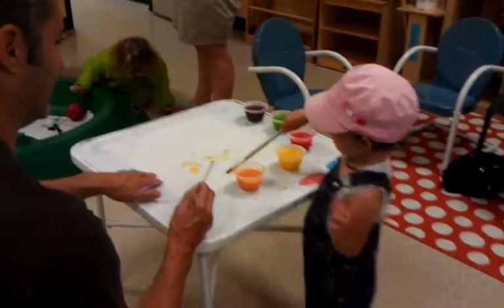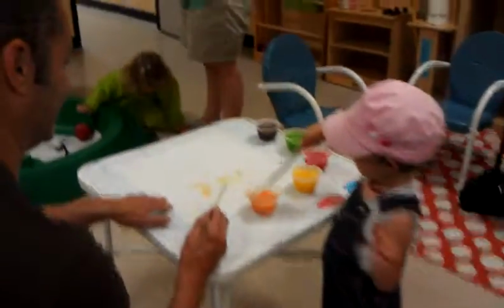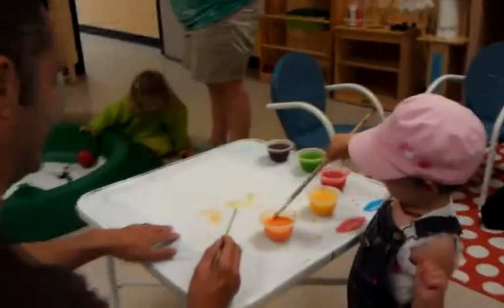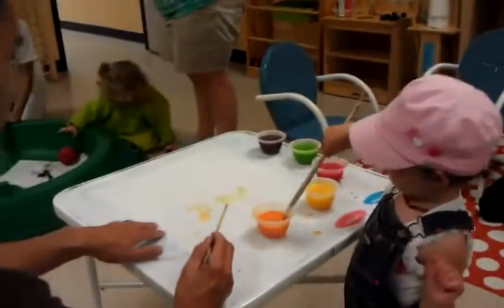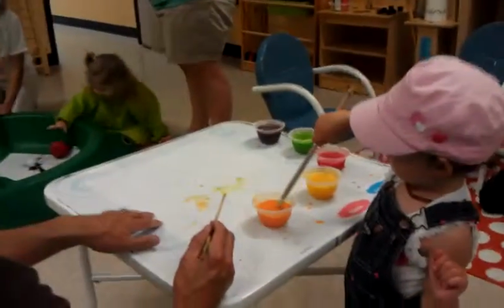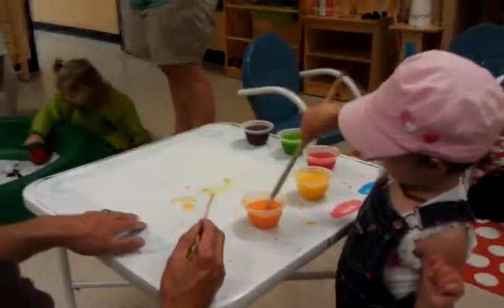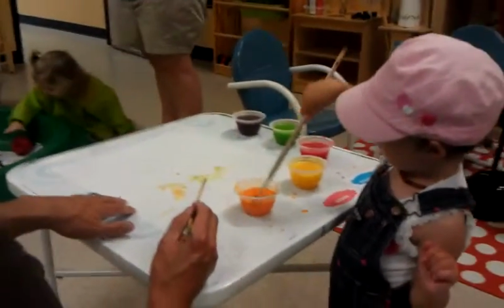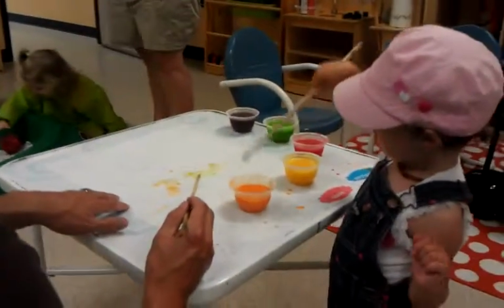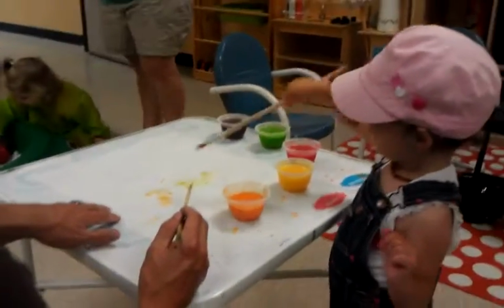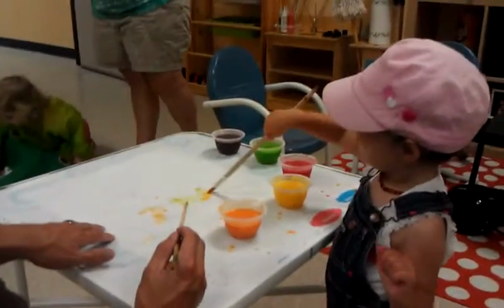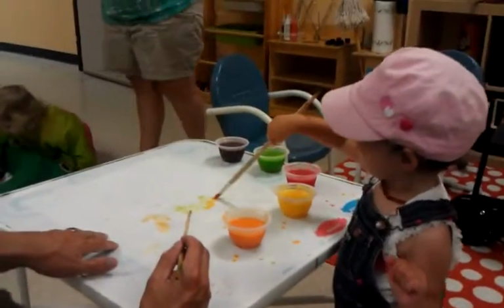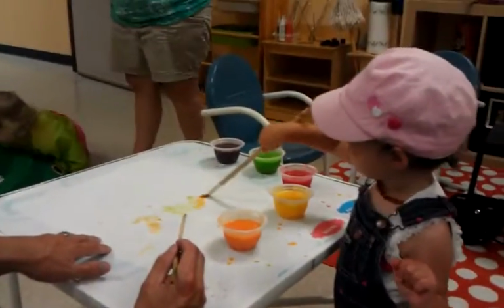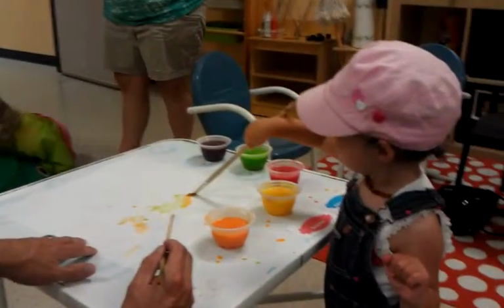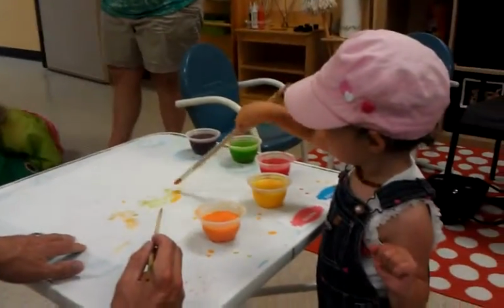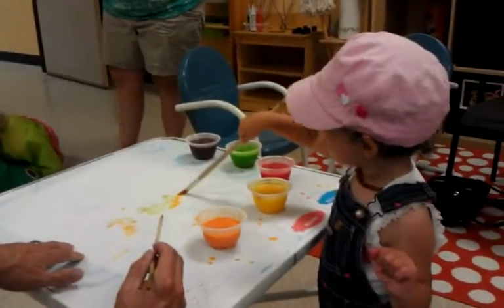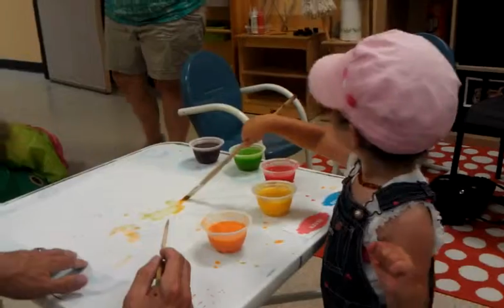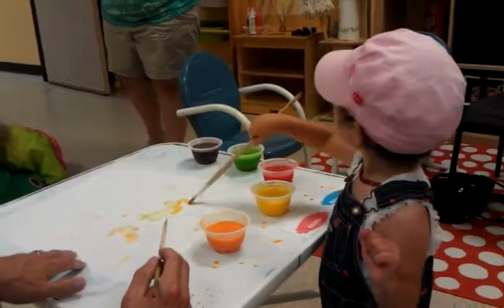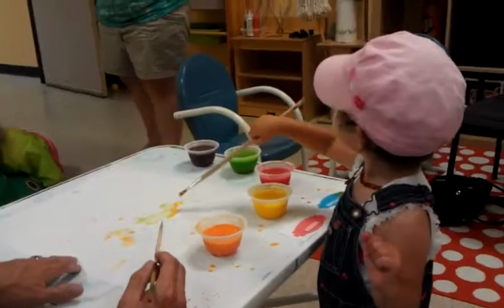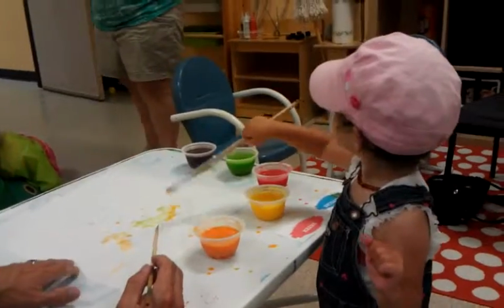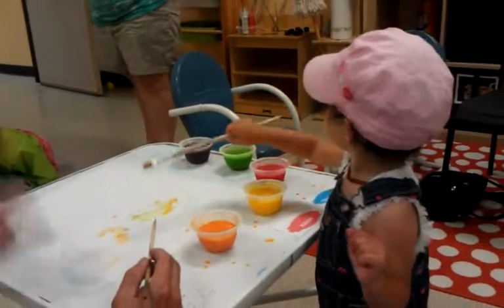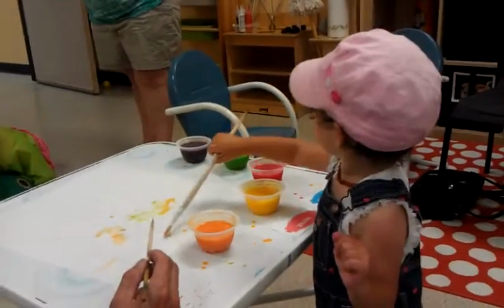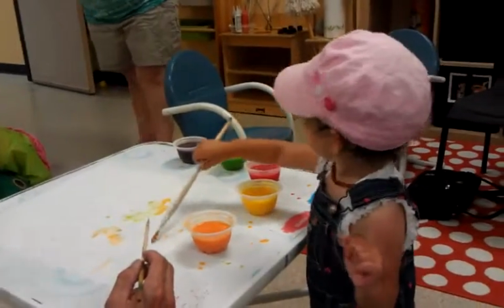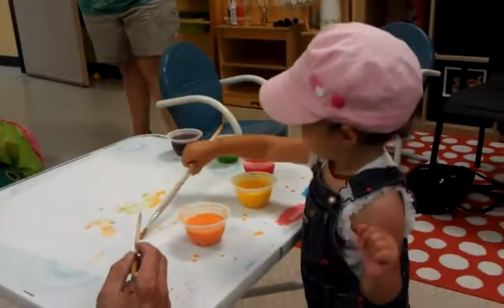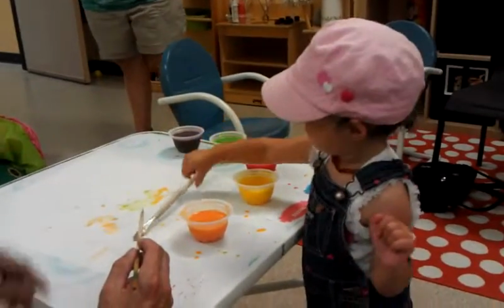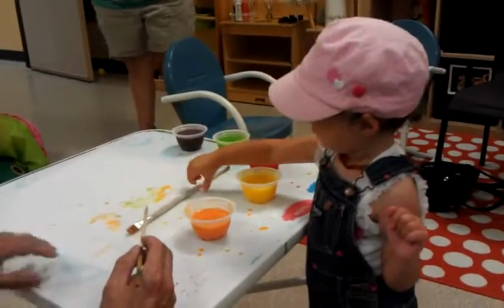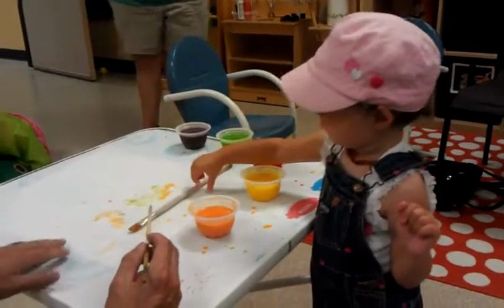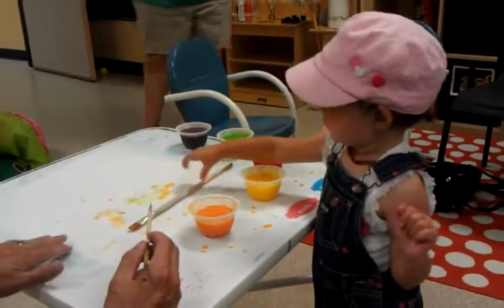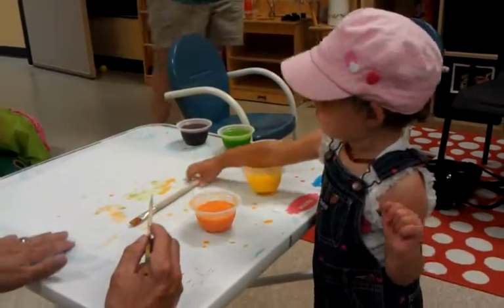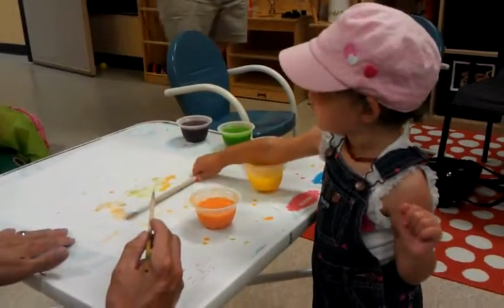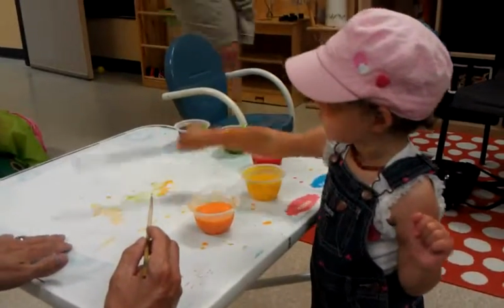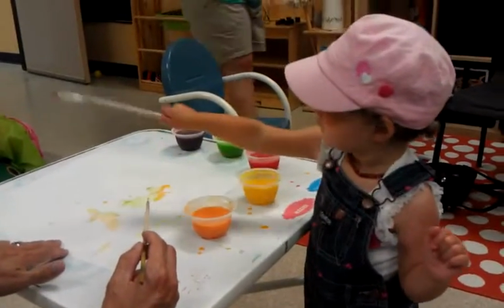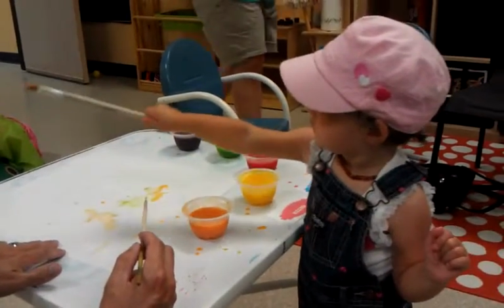You love painting. You love it. It's so much fun. You are a good painter.